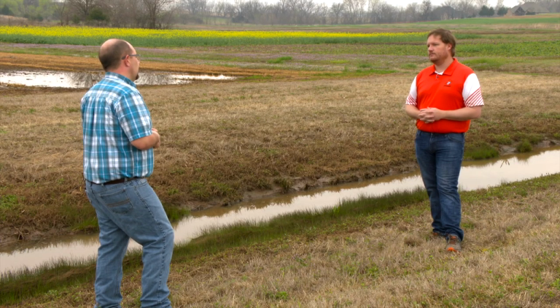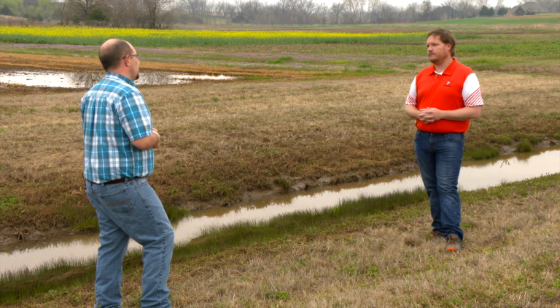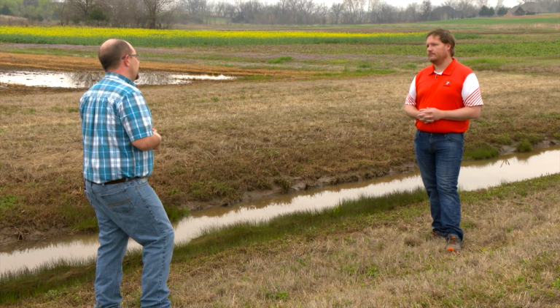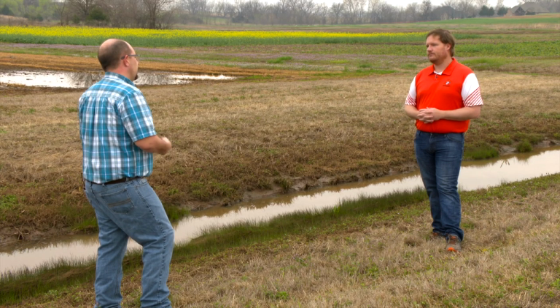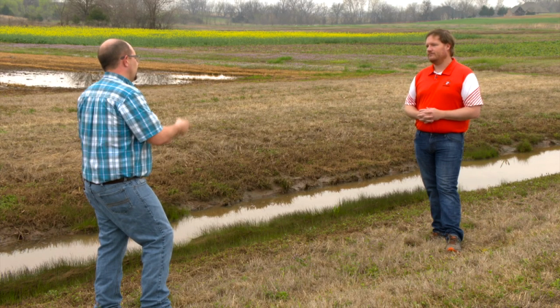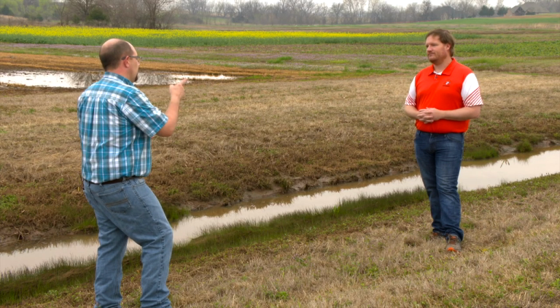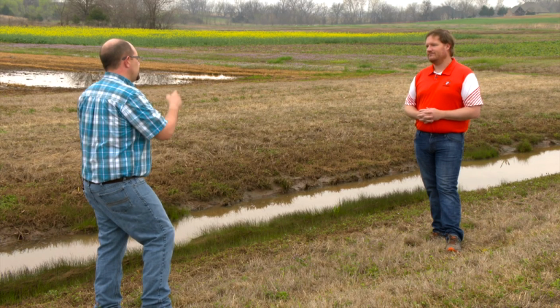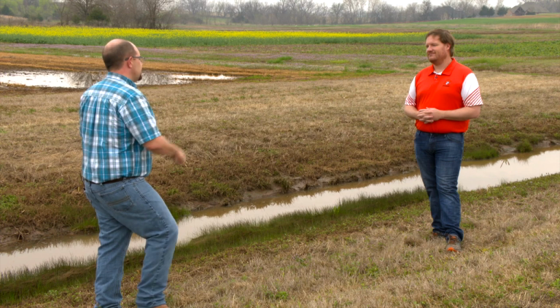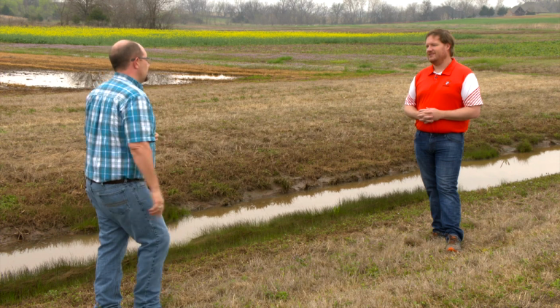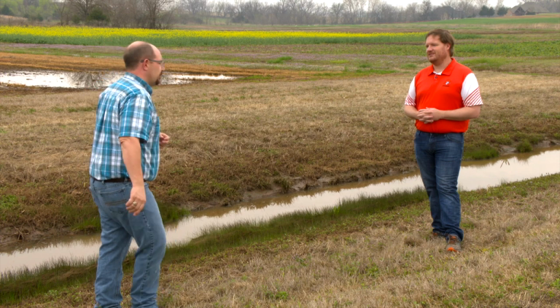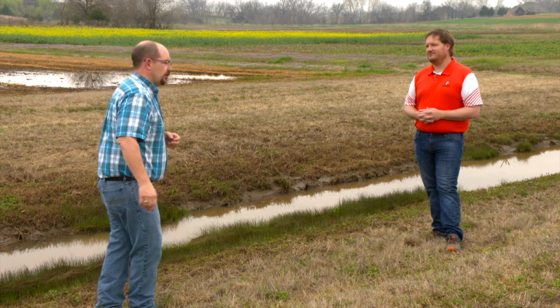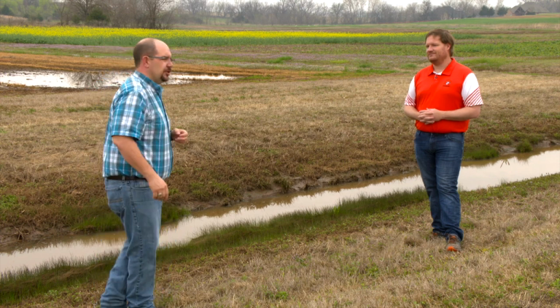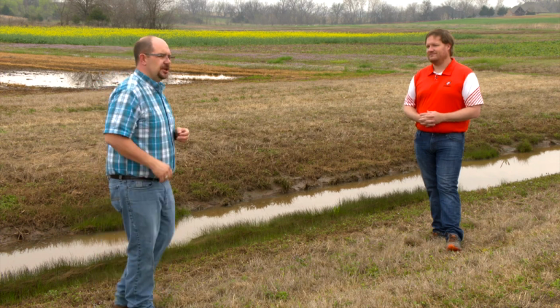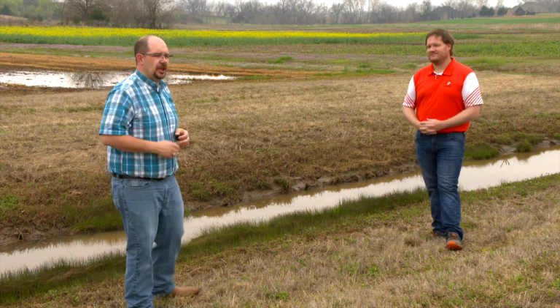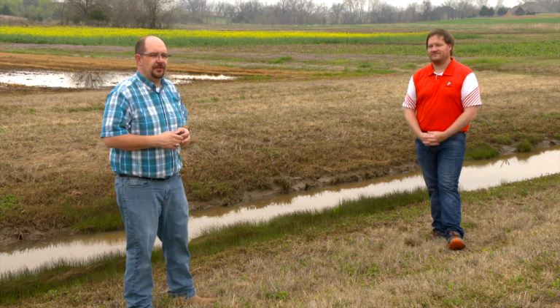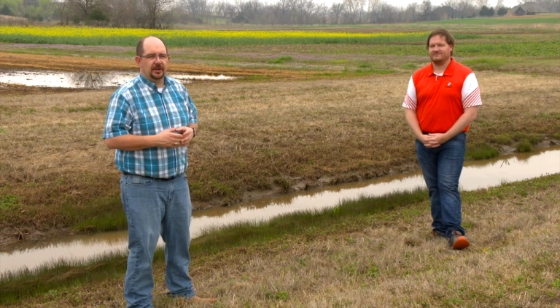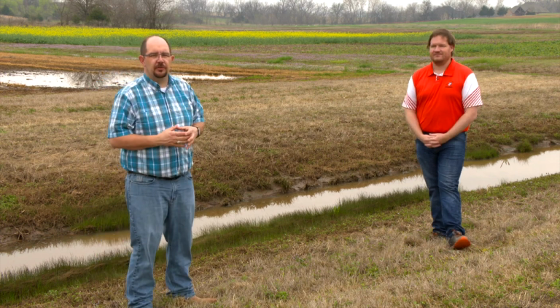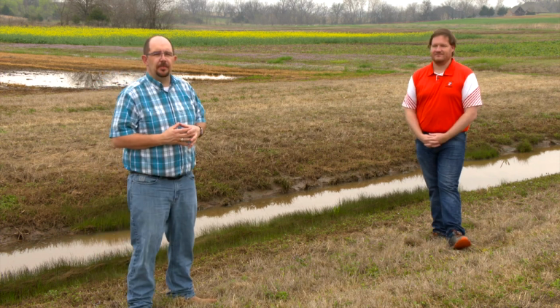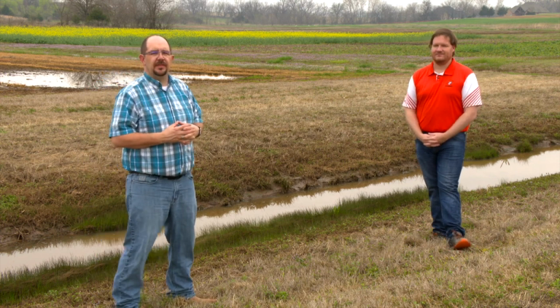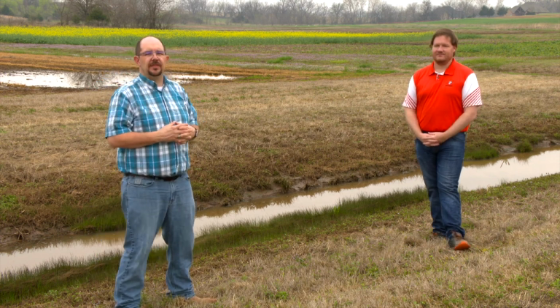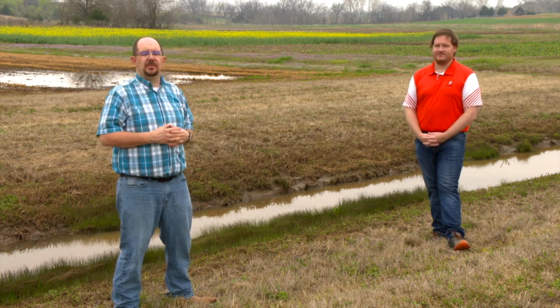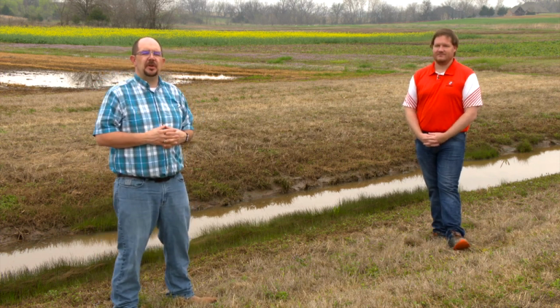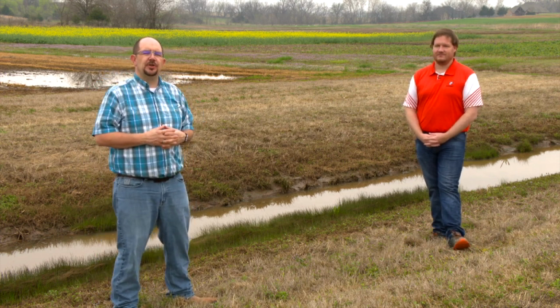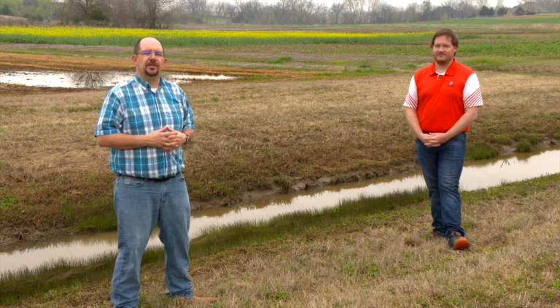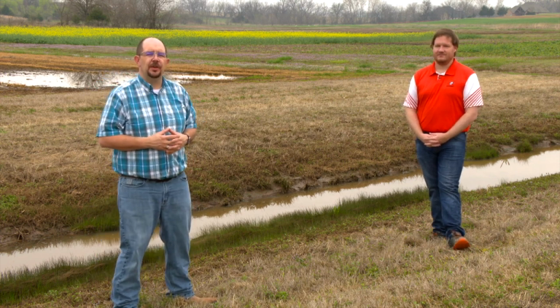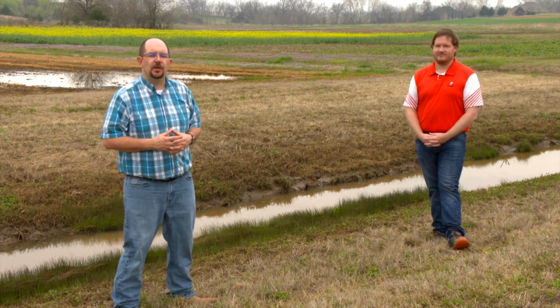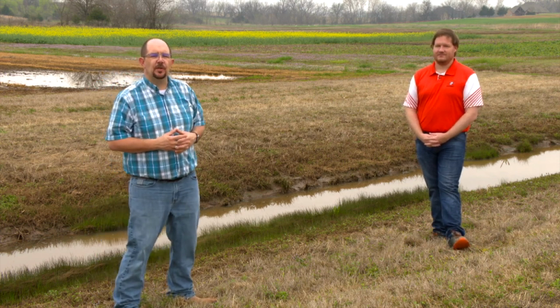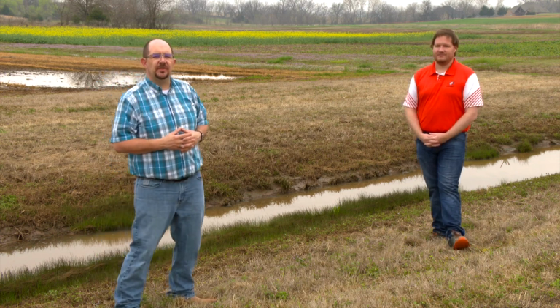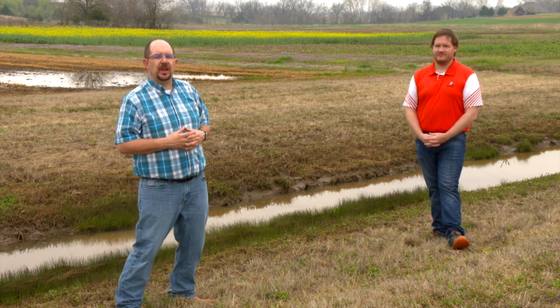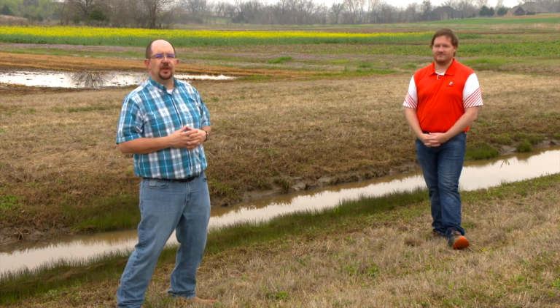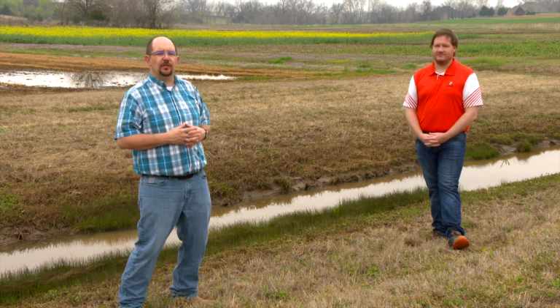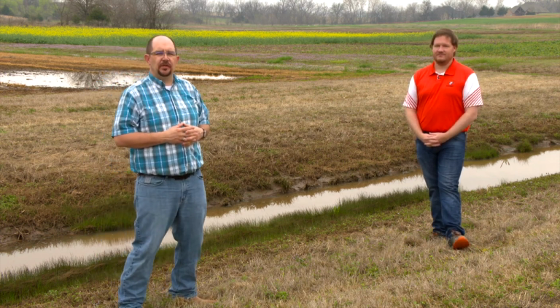Thank you very much, Dr. Josh Lofton, cropping system specialist here at Oklahoma State University.